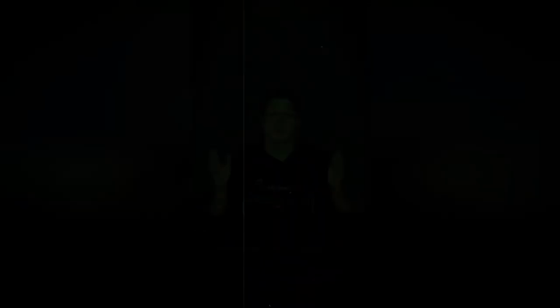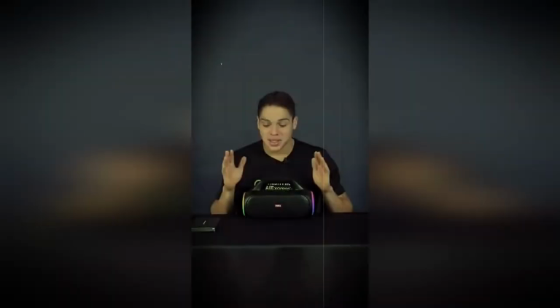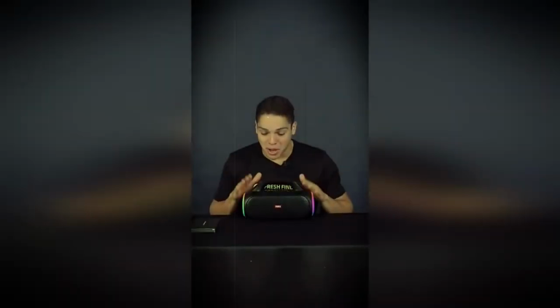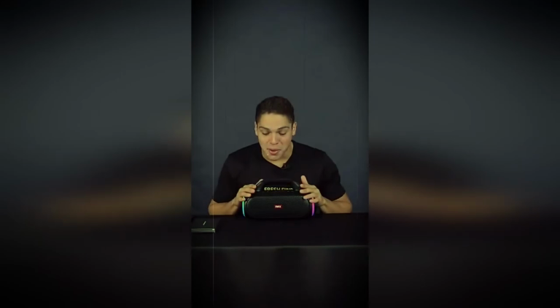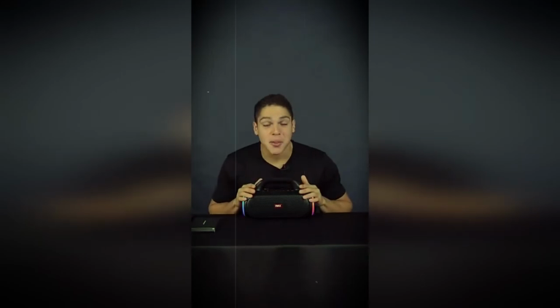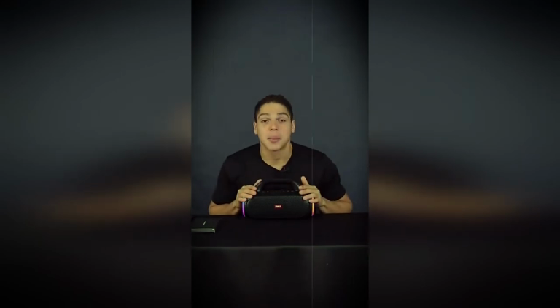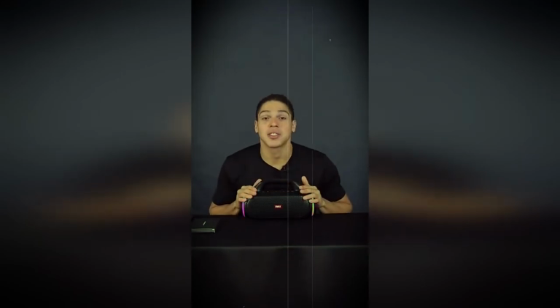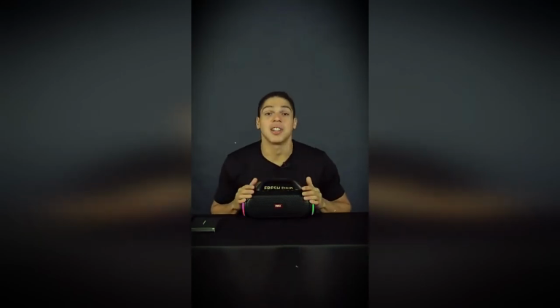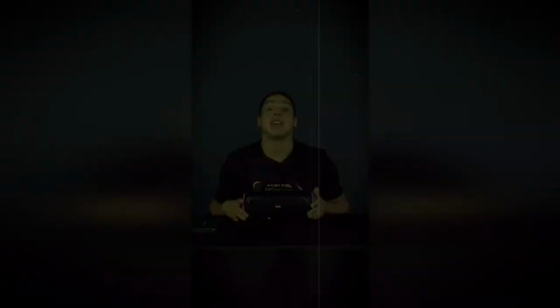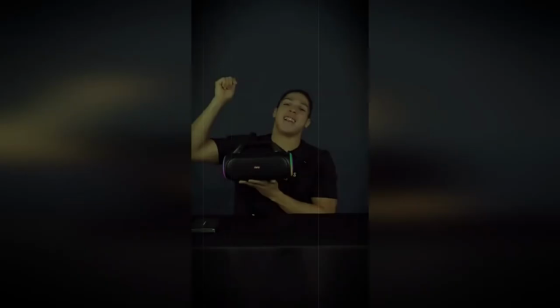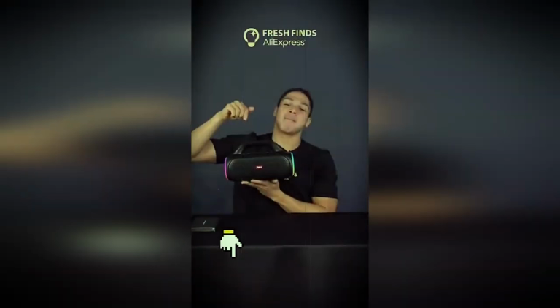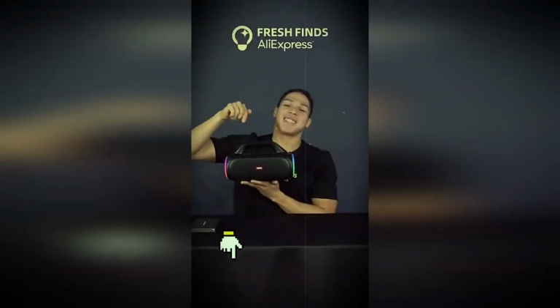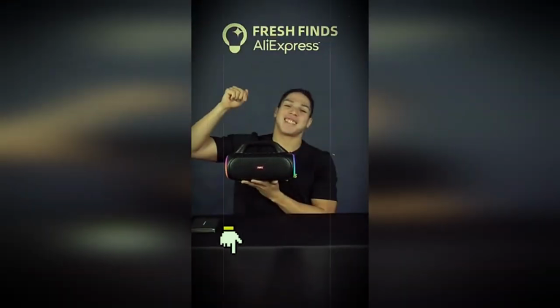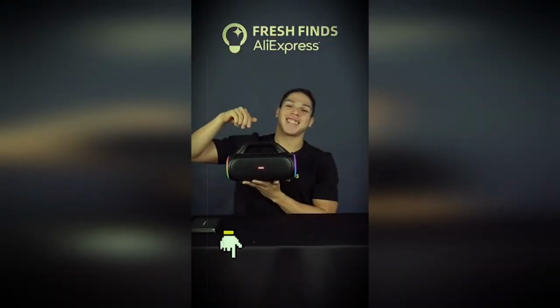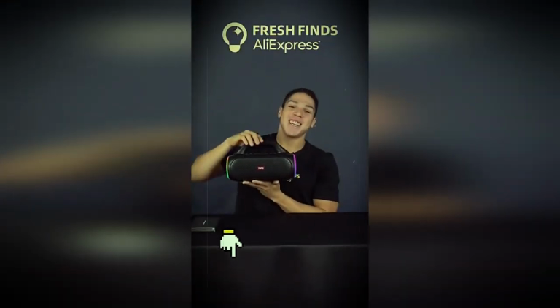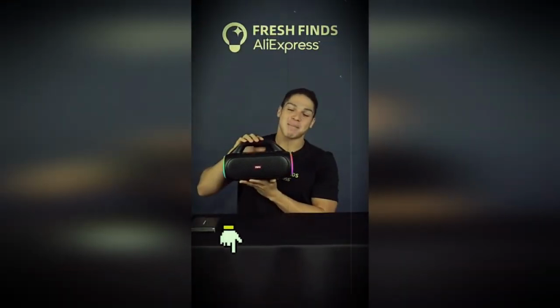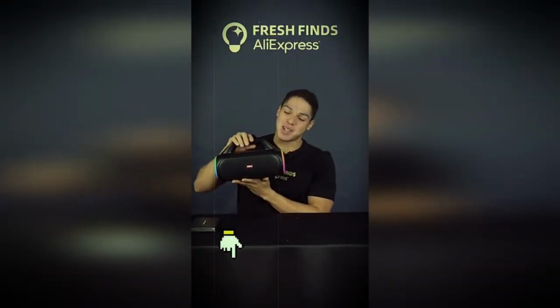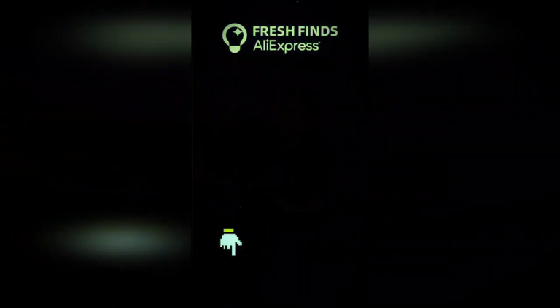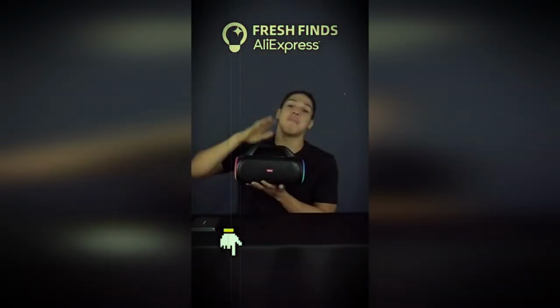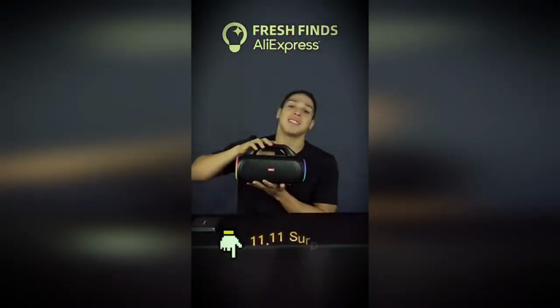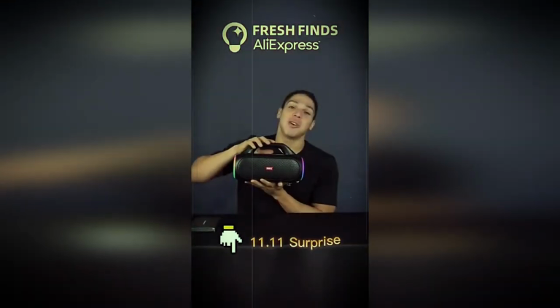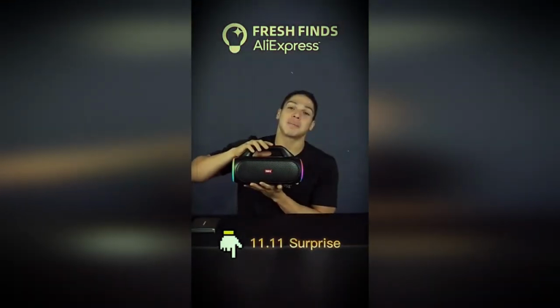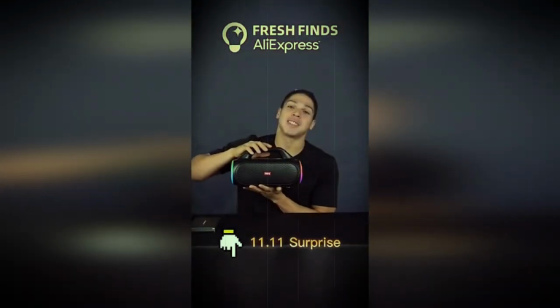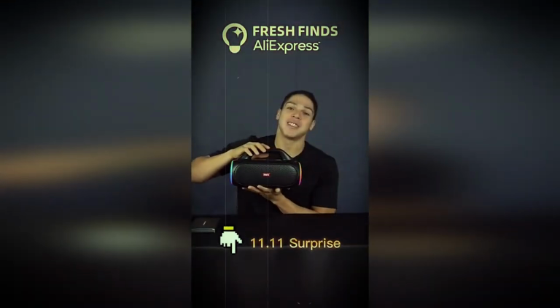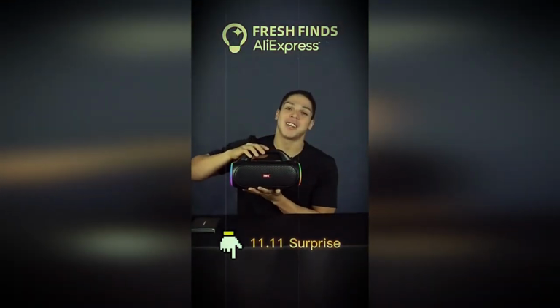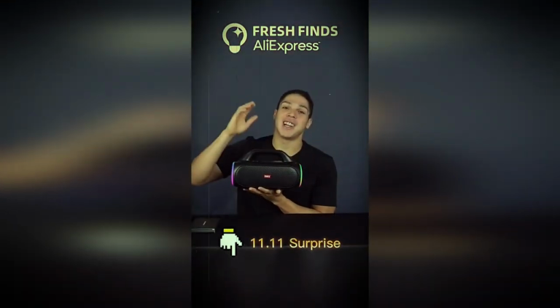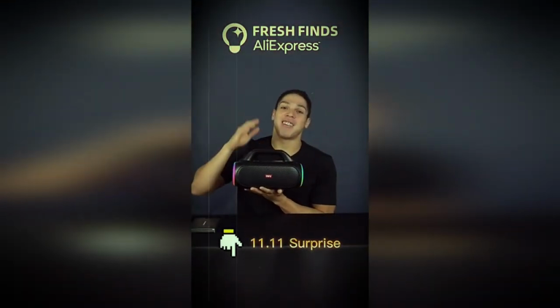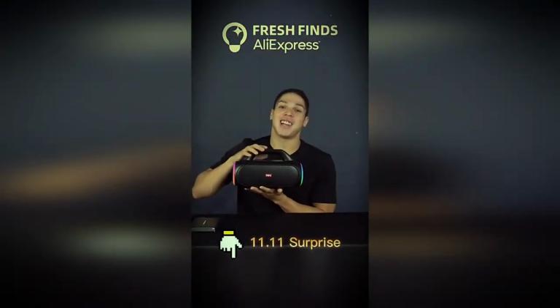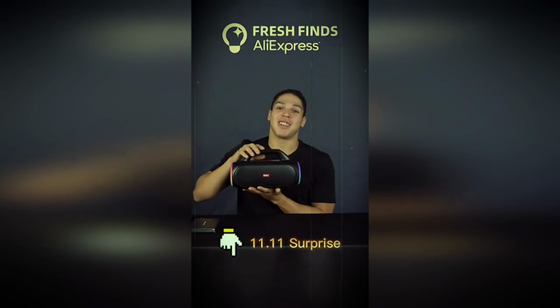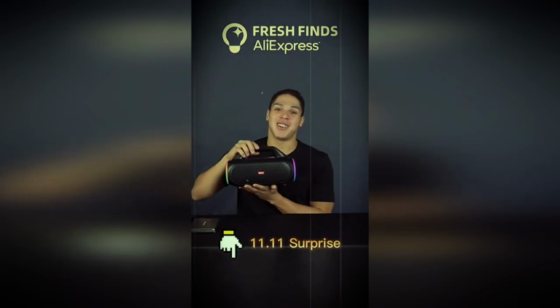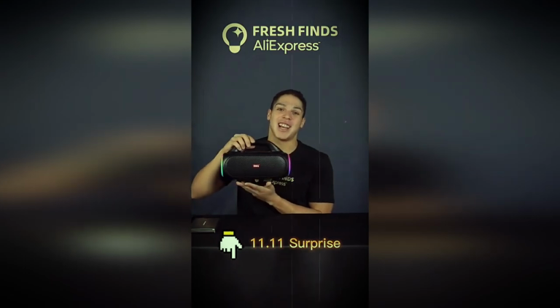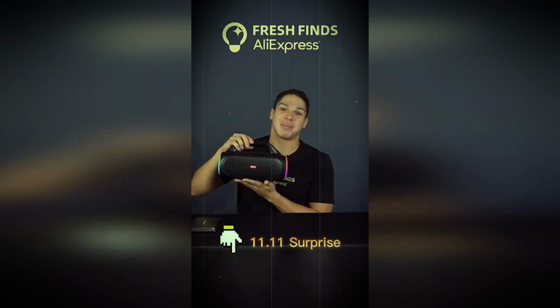This is one of my favorite products here. Please check the link below — don't miss the lowest price on 11.11 here on Aliexpress.